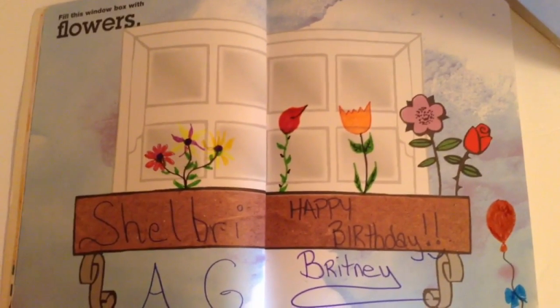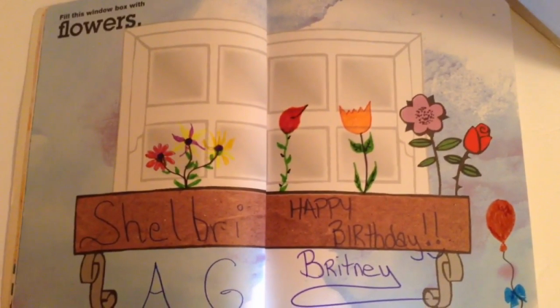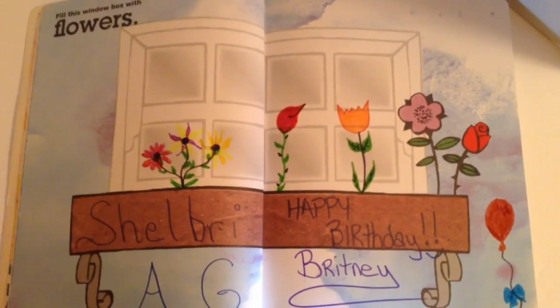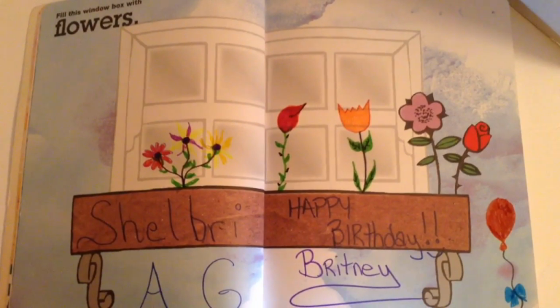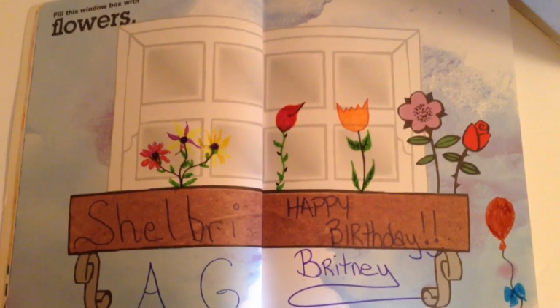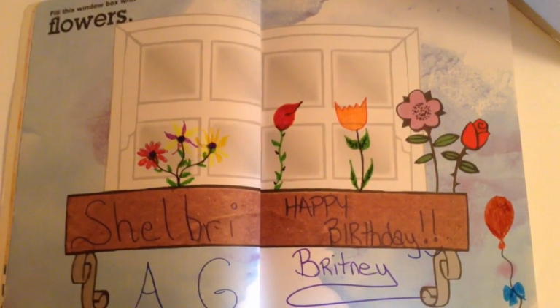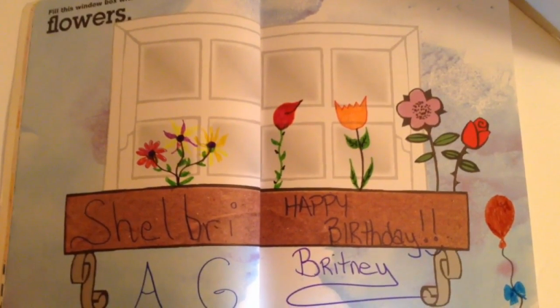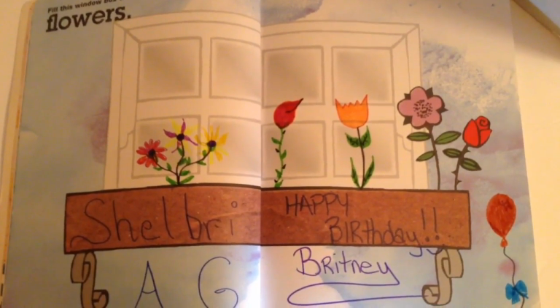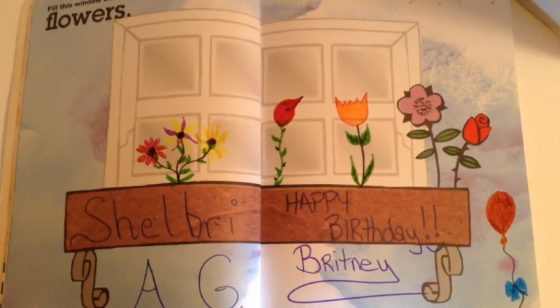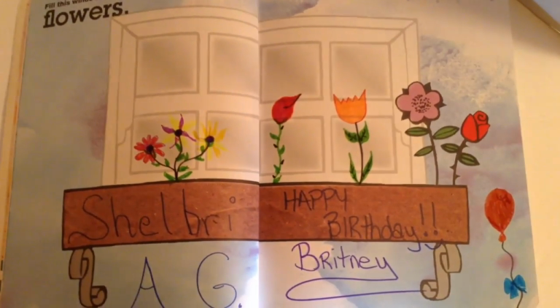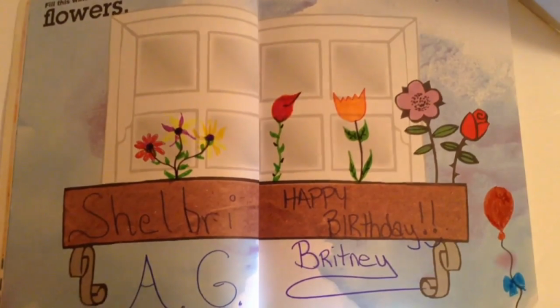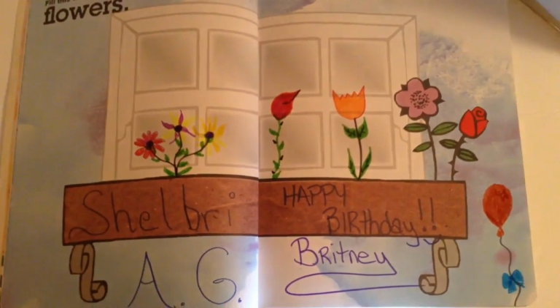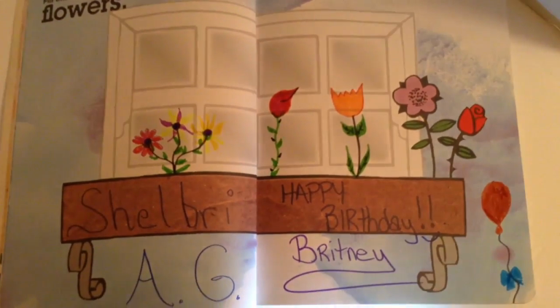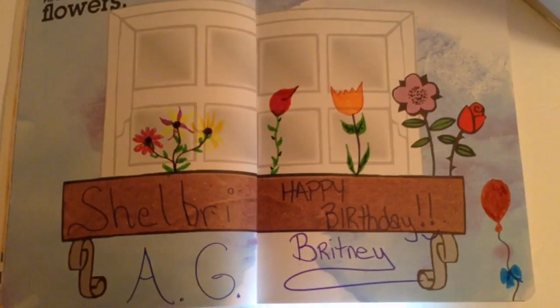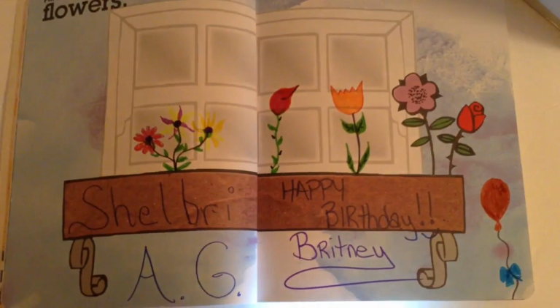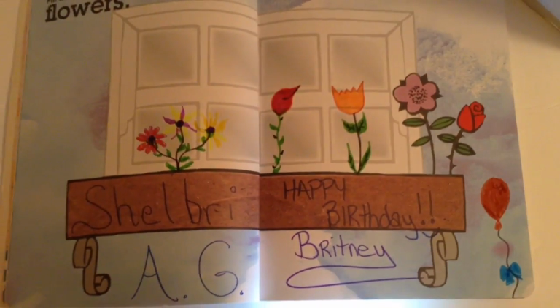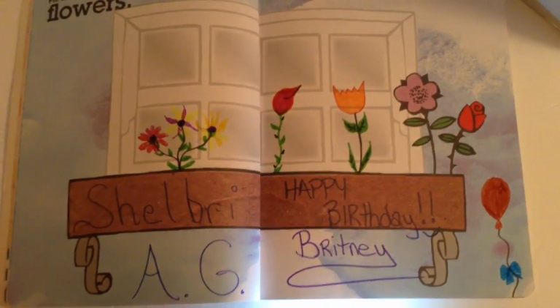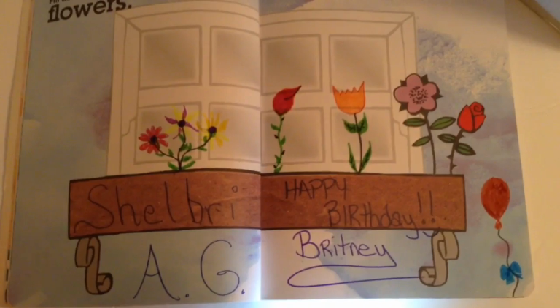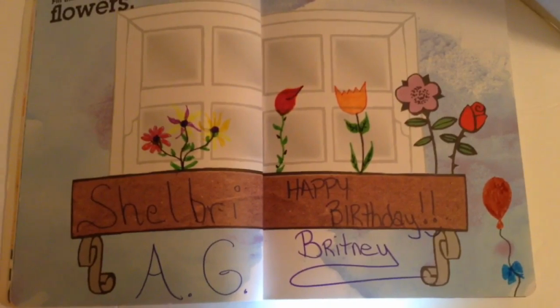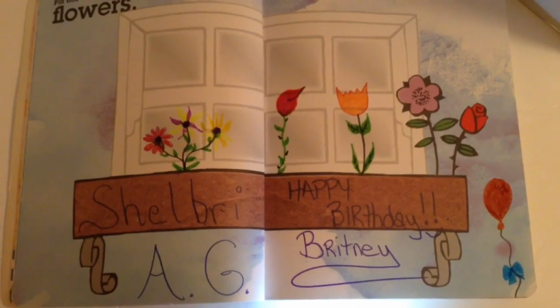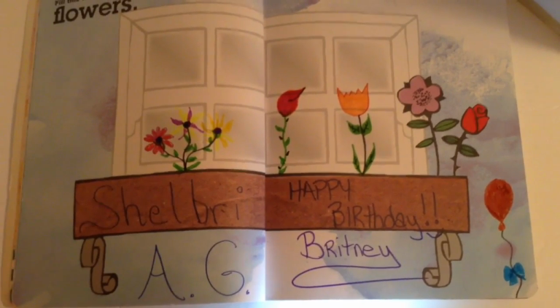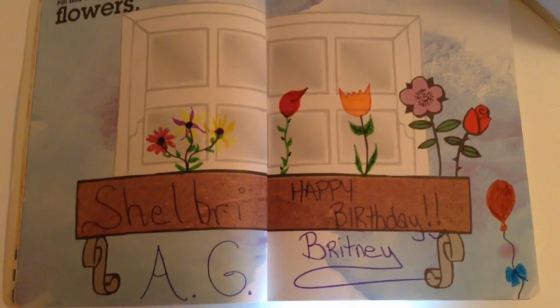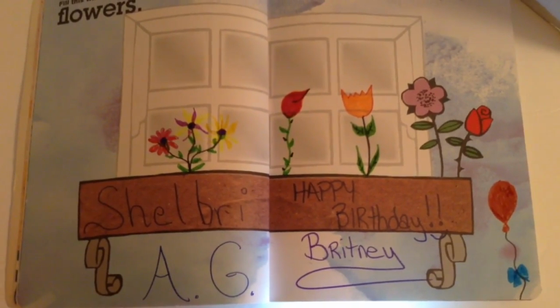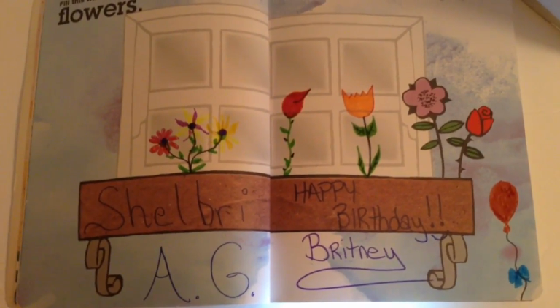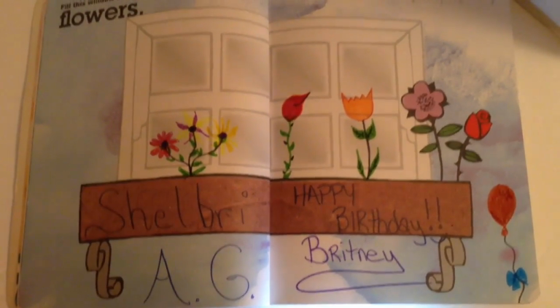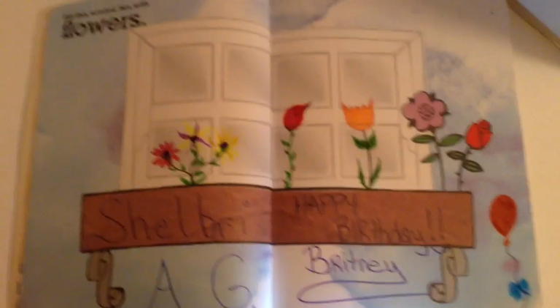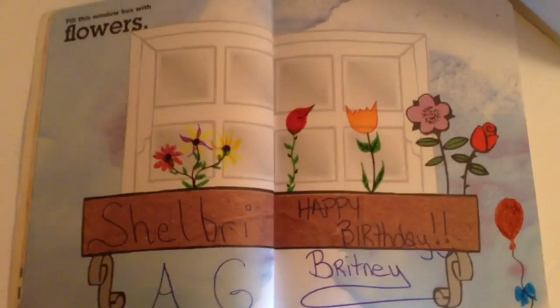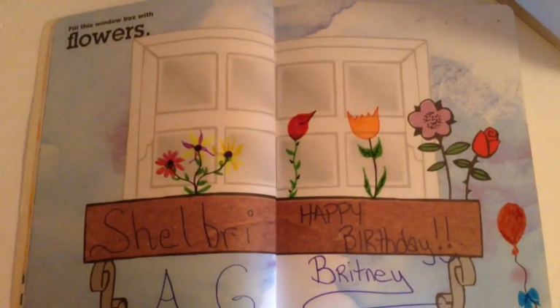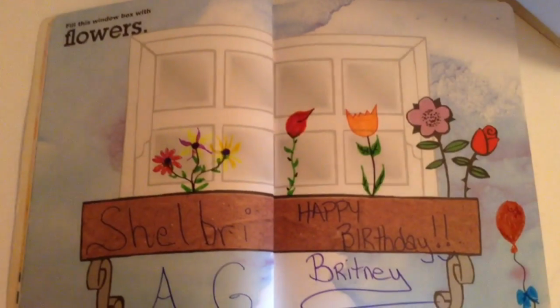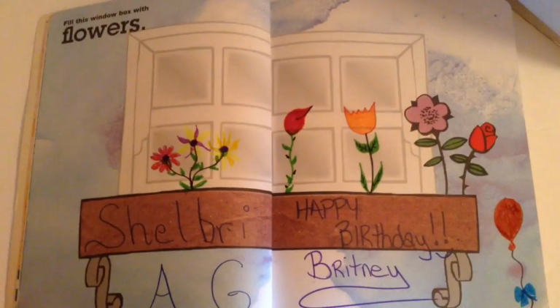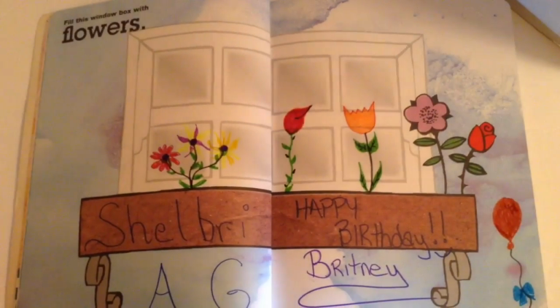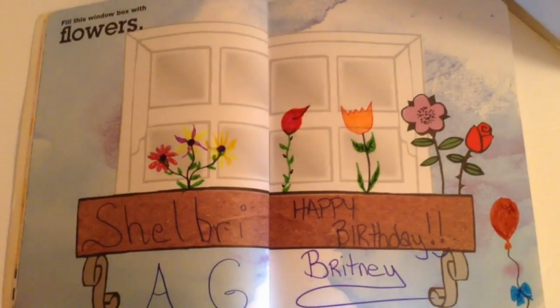All right, there it is. And today is a very, very special day — it is Brittany's birthday!